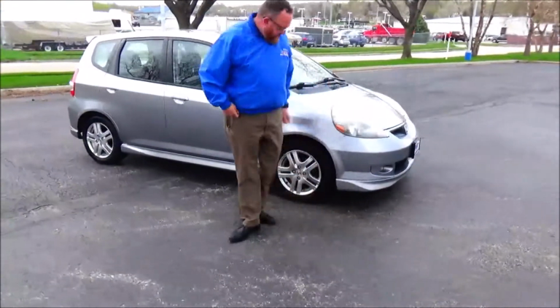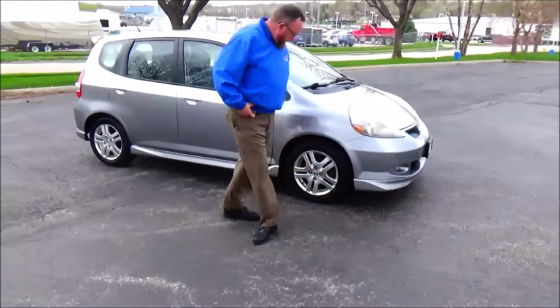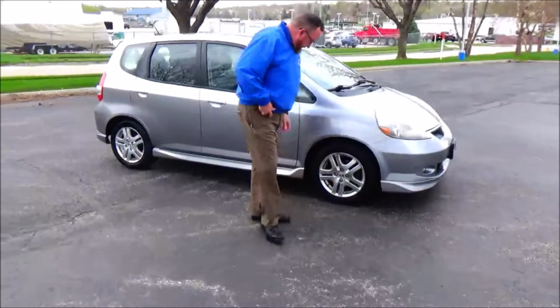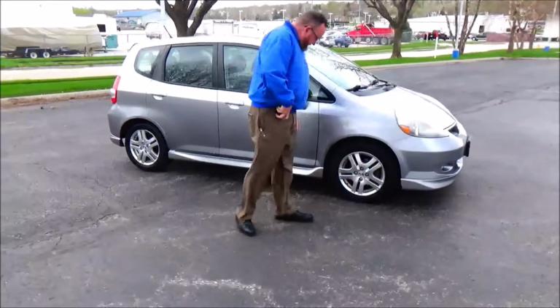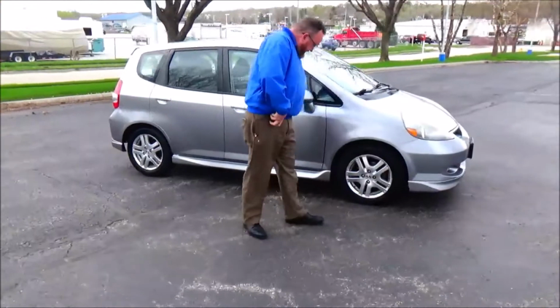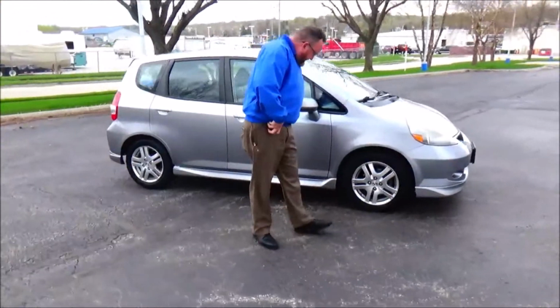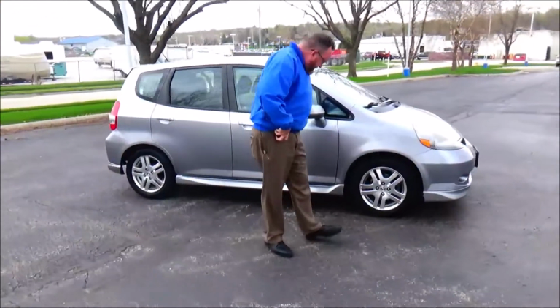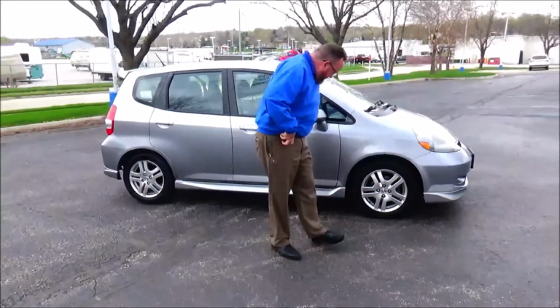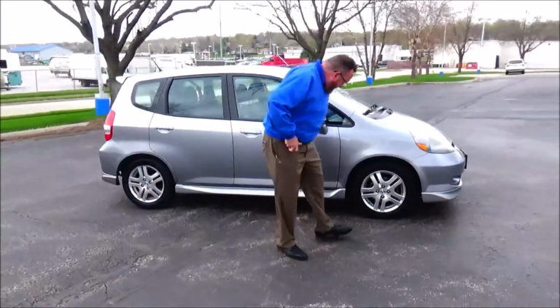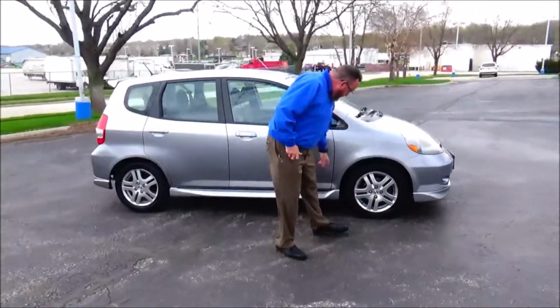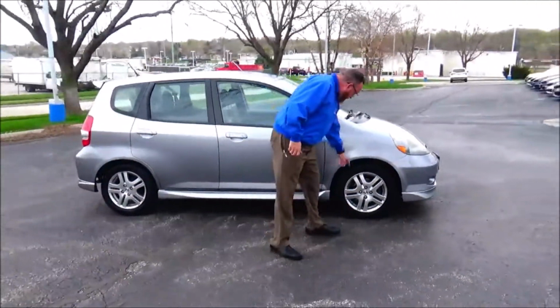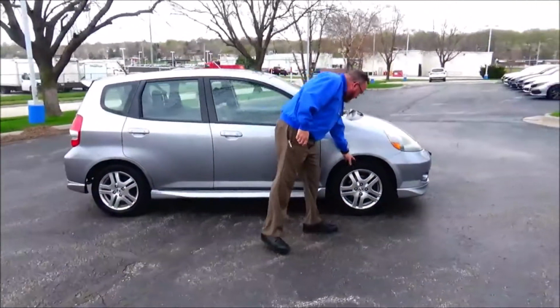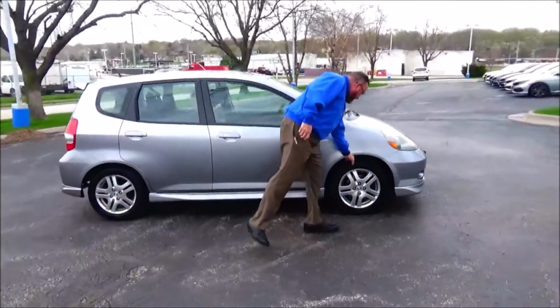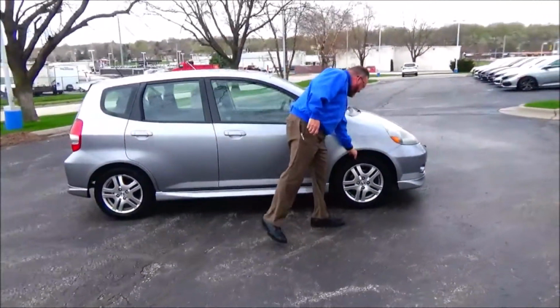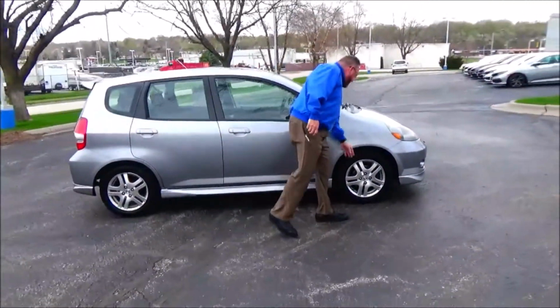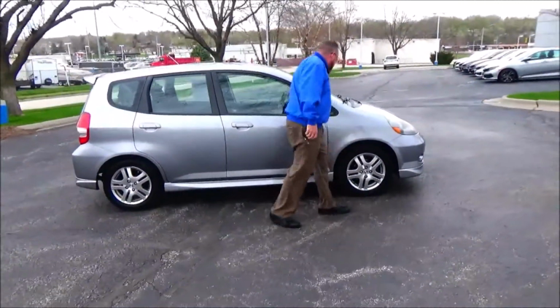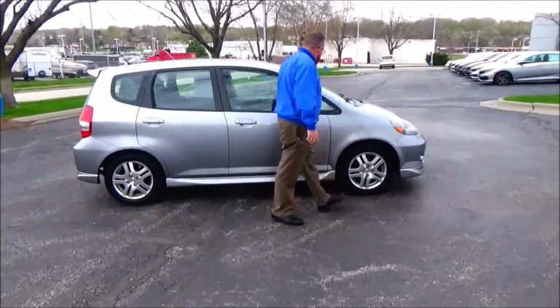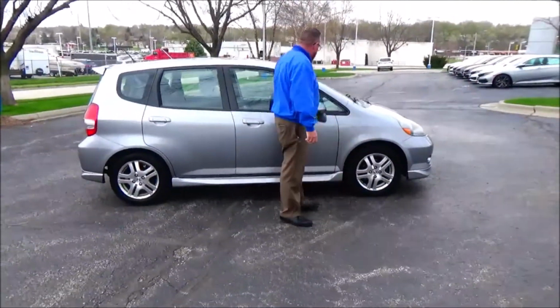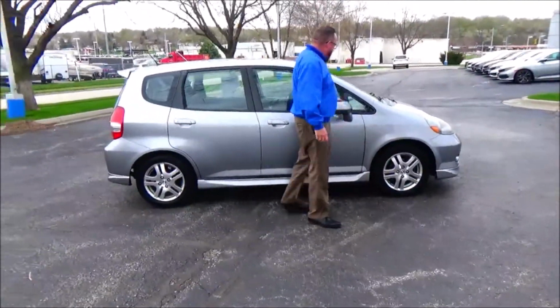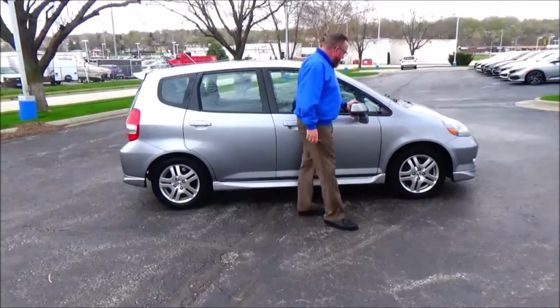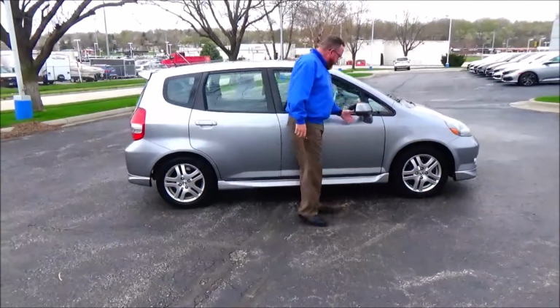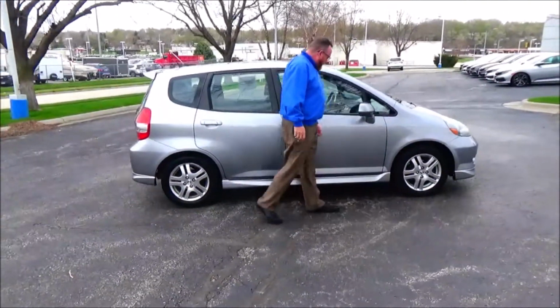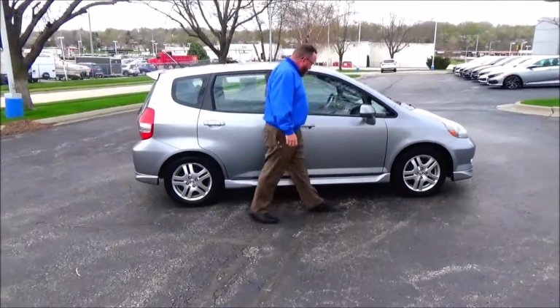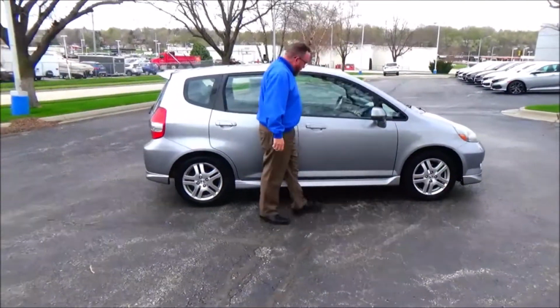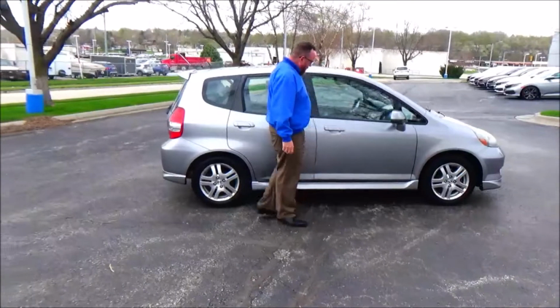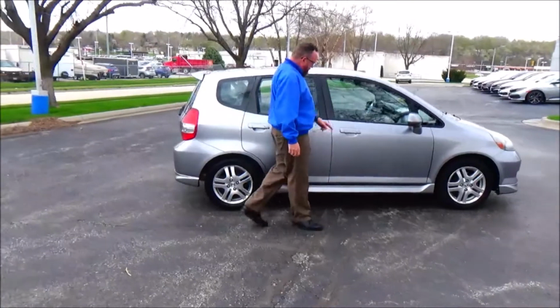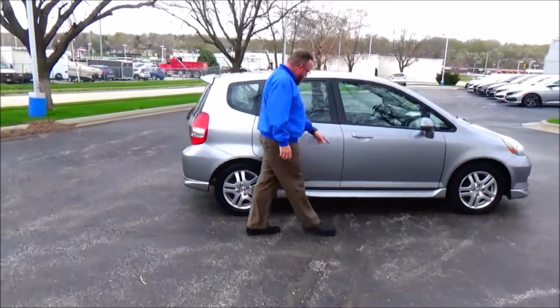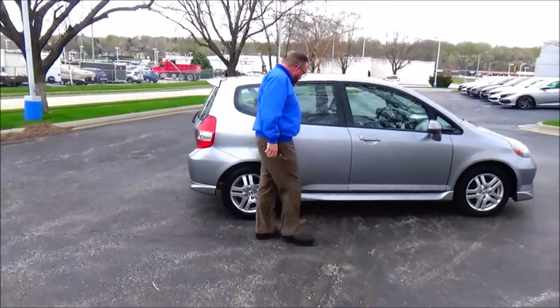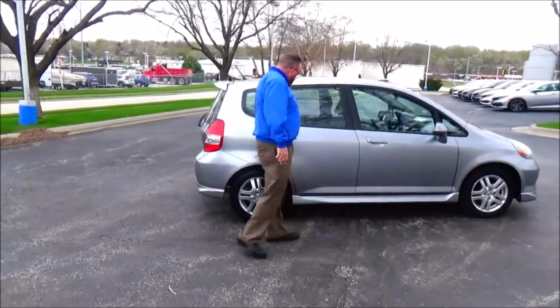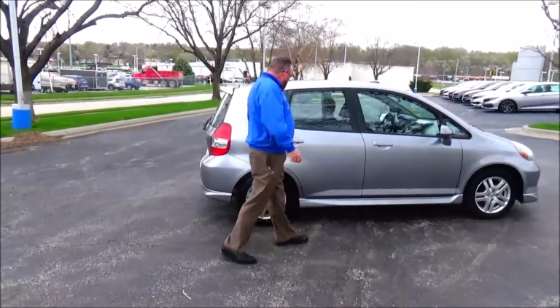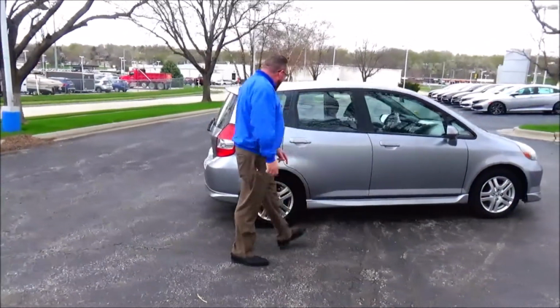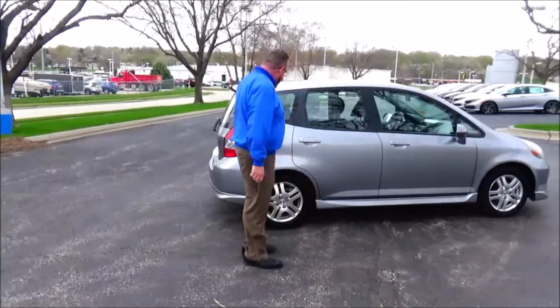15-inch alloy wheels with lots of tread on the tires, breakaway mirrors, reinforced door beams, and a lower body kit.